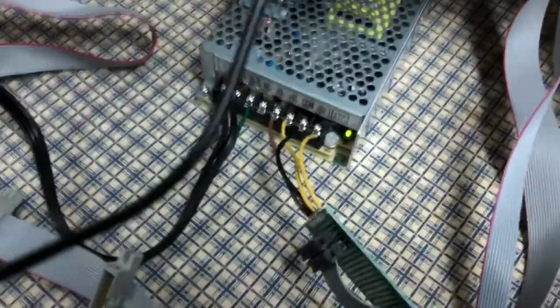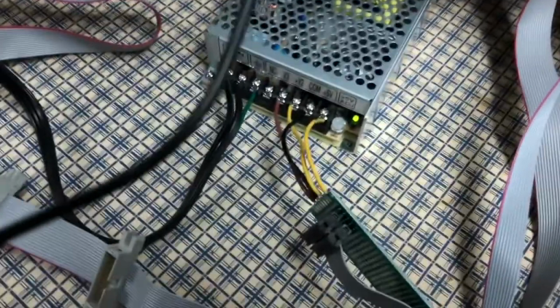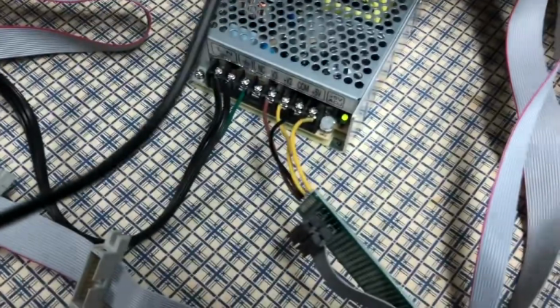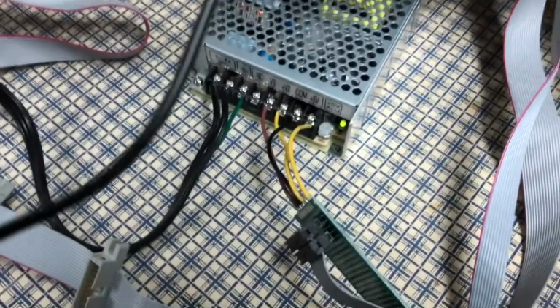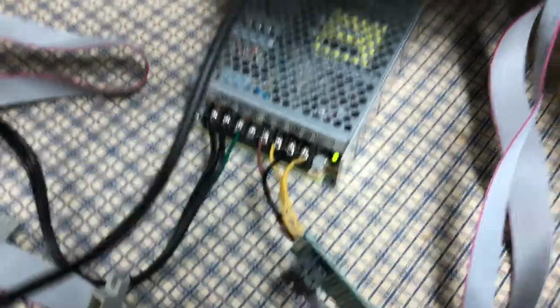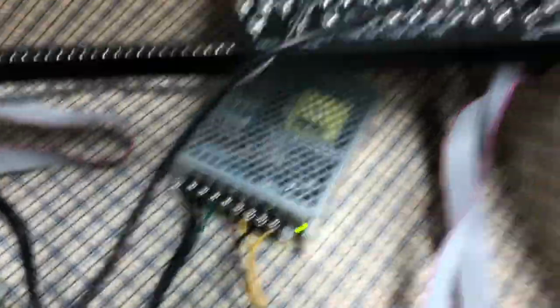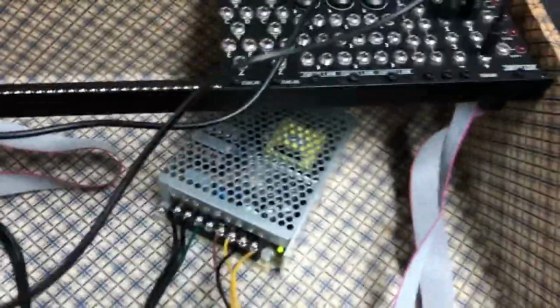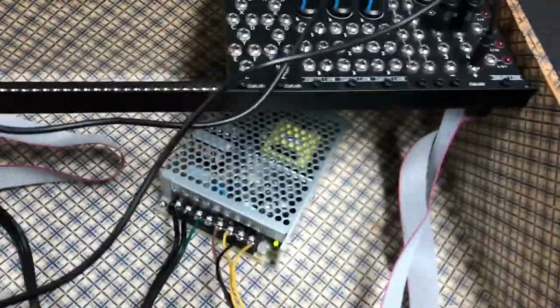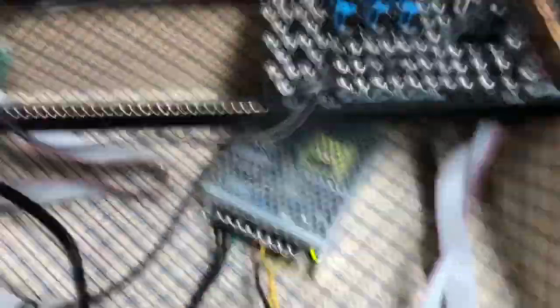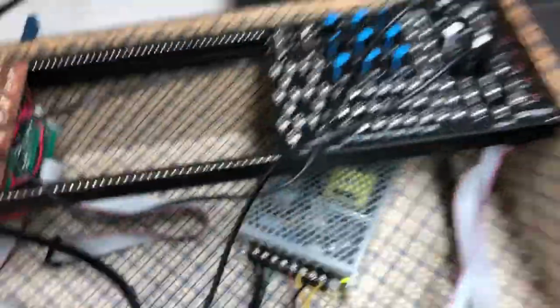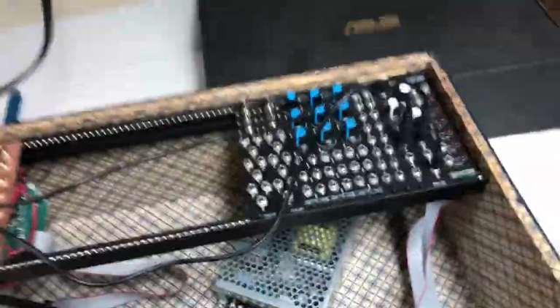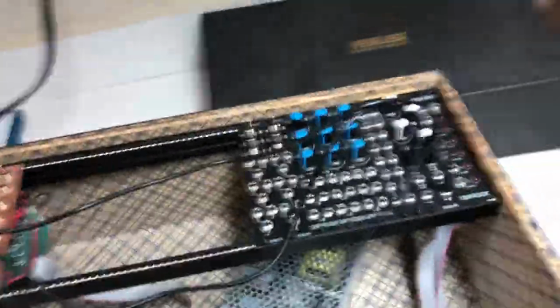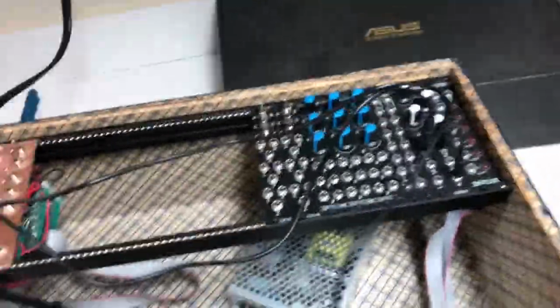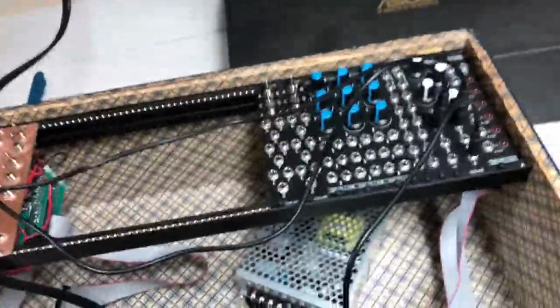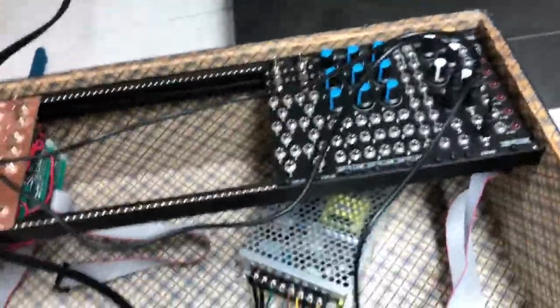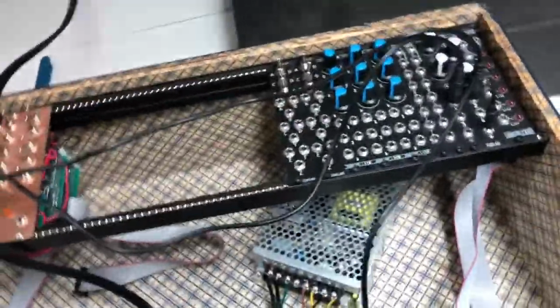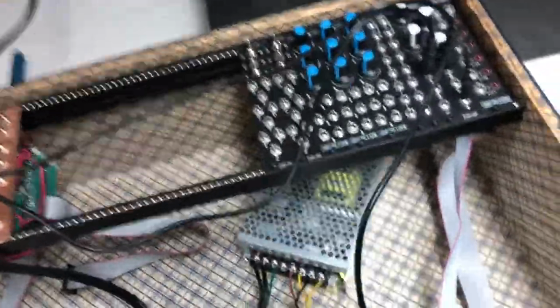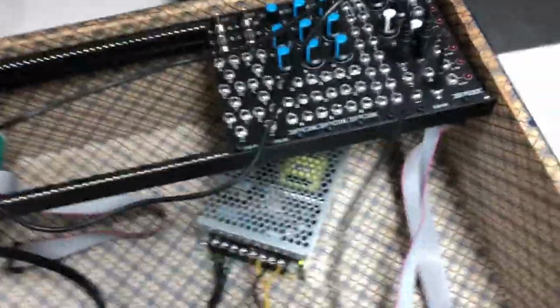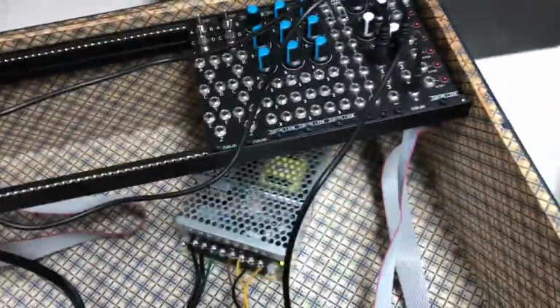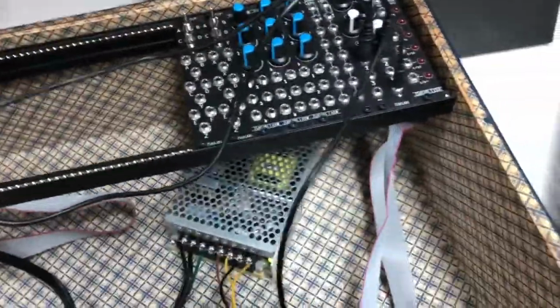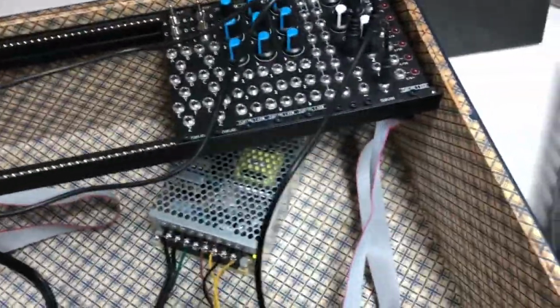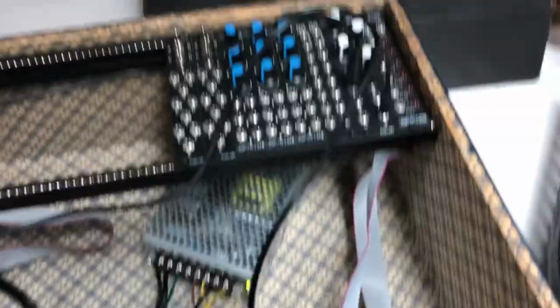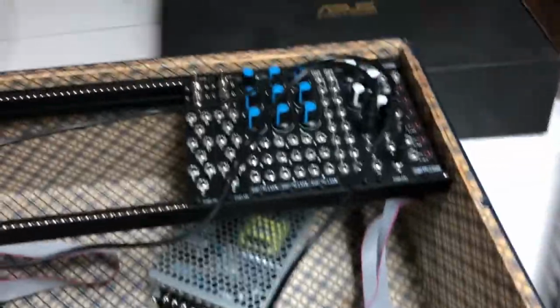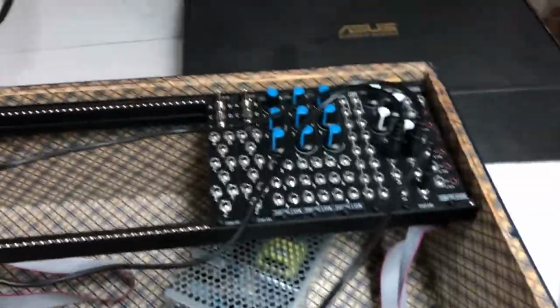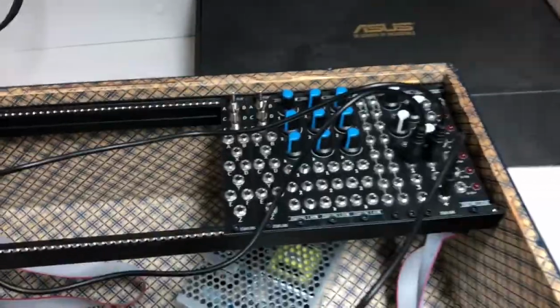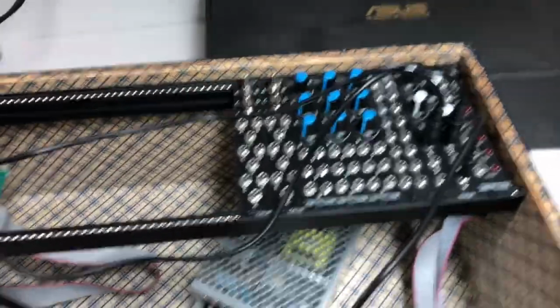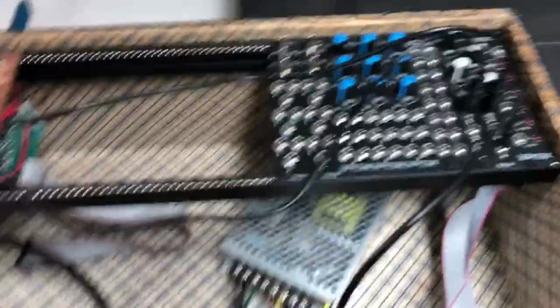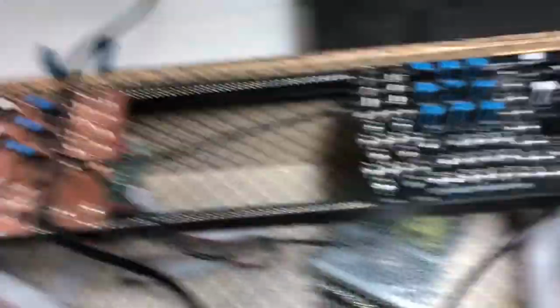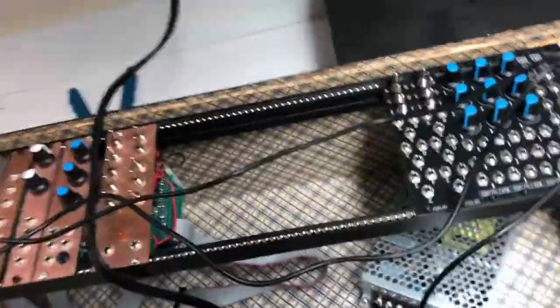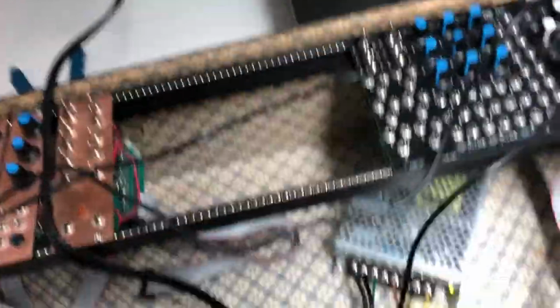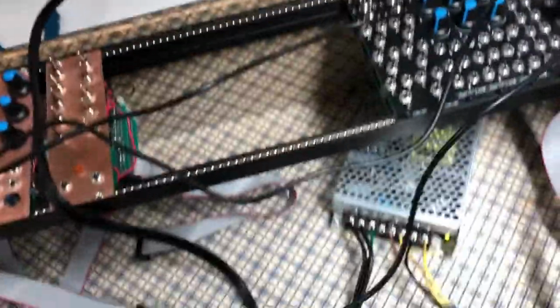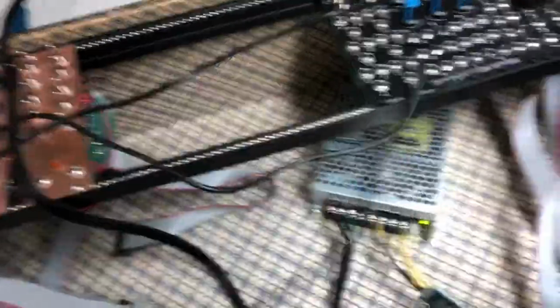It works. It works. It sounds like shit but it works.